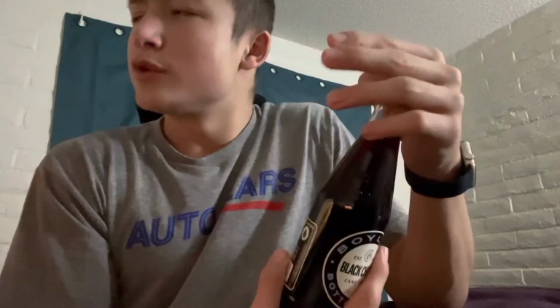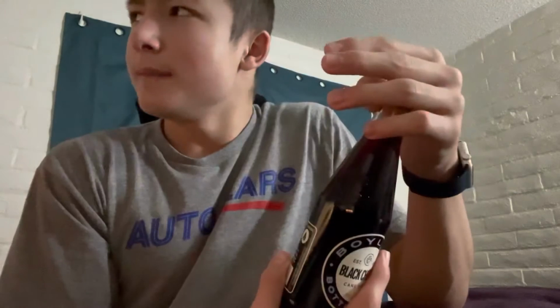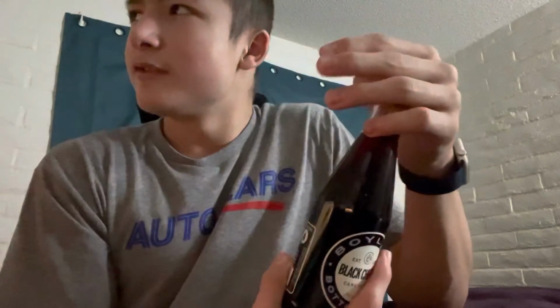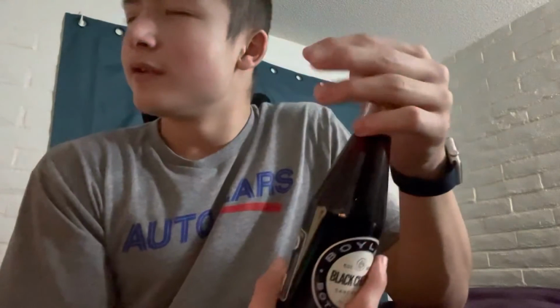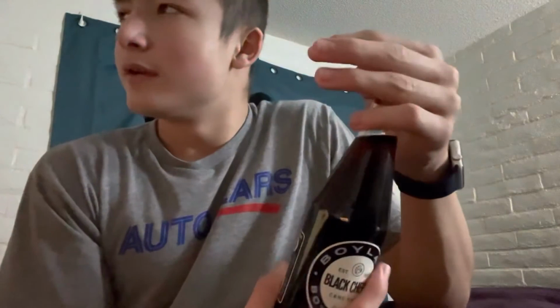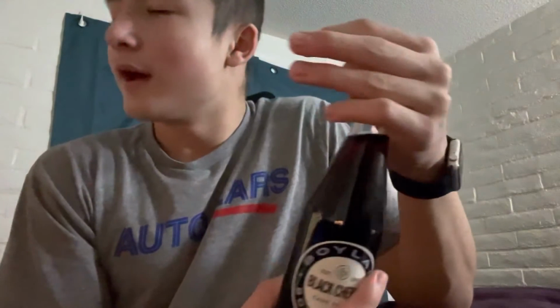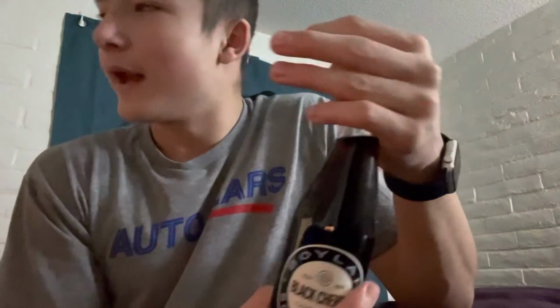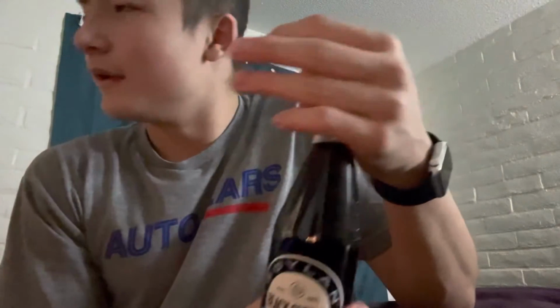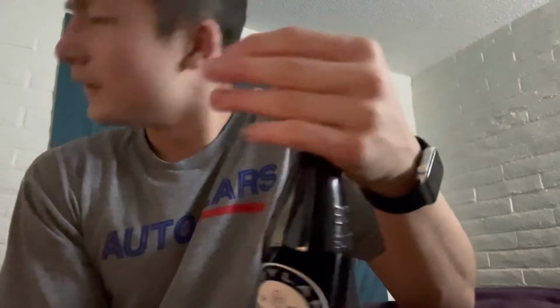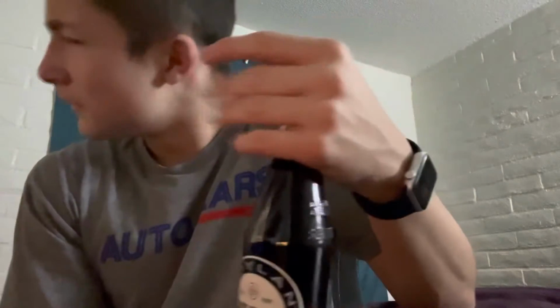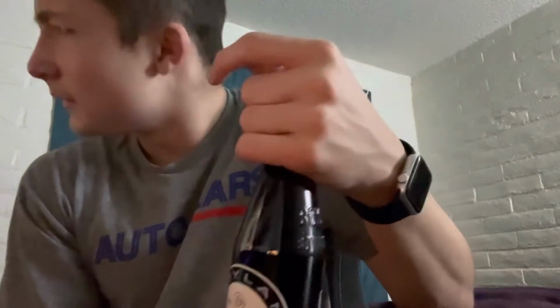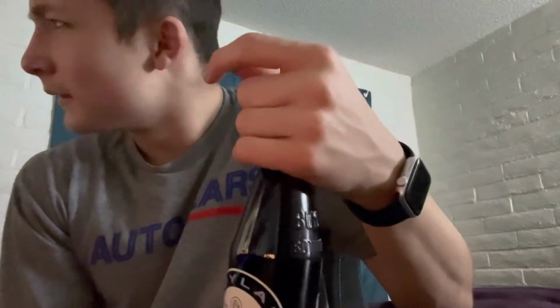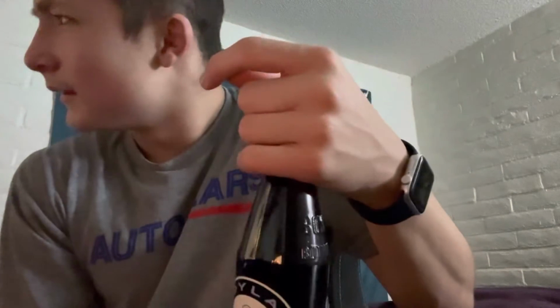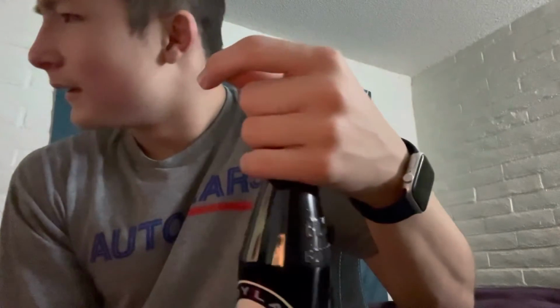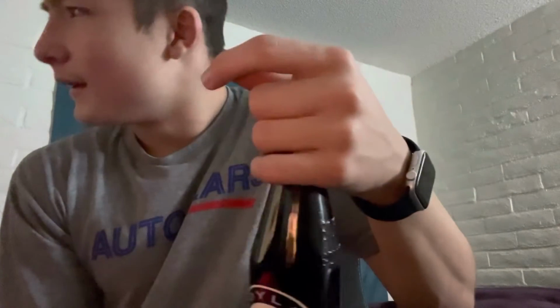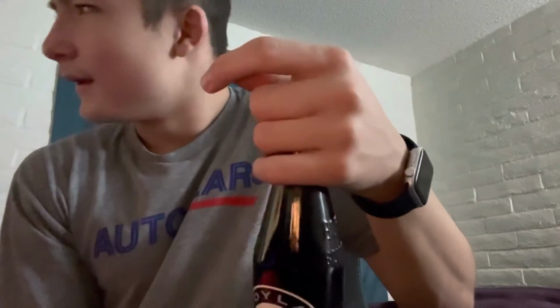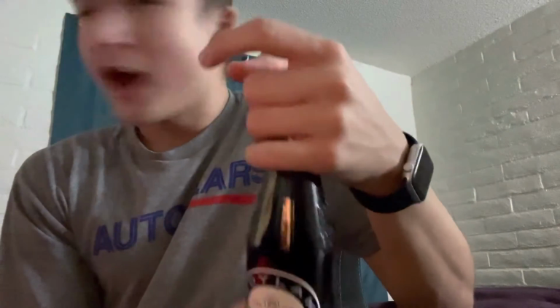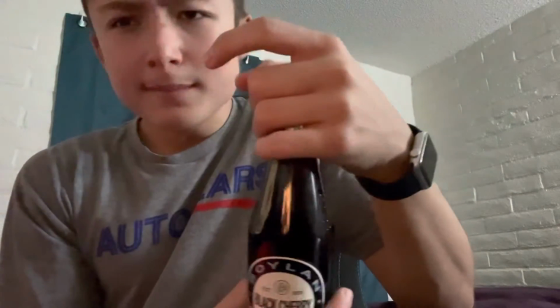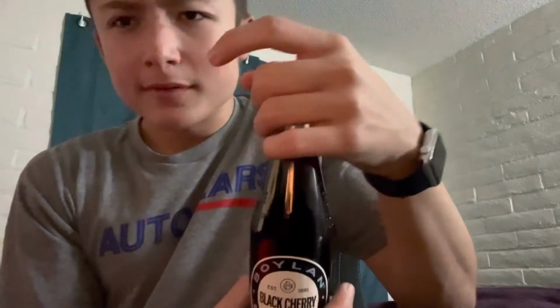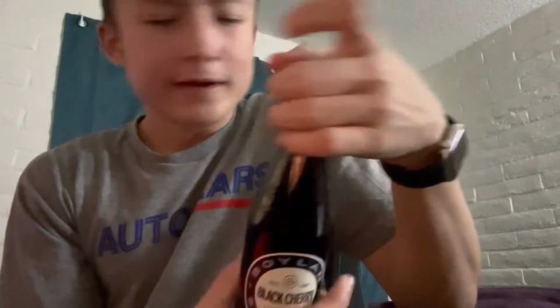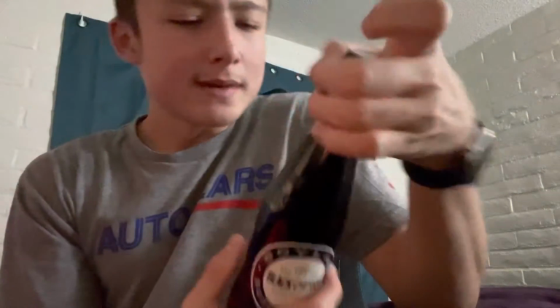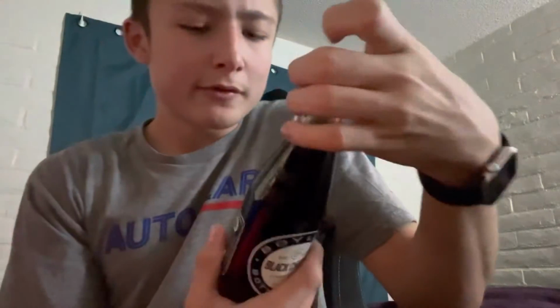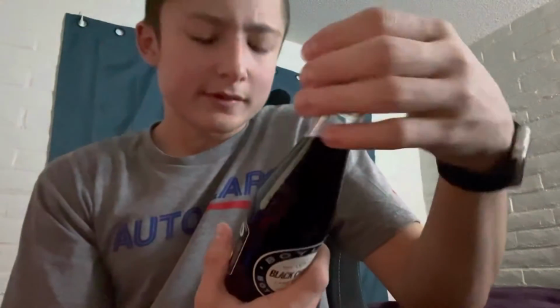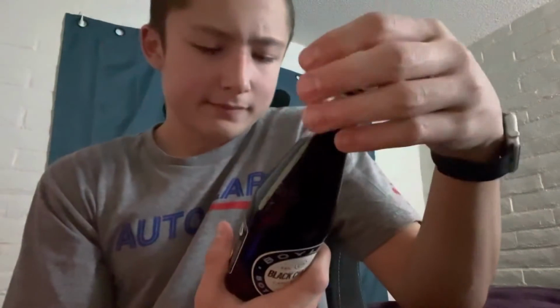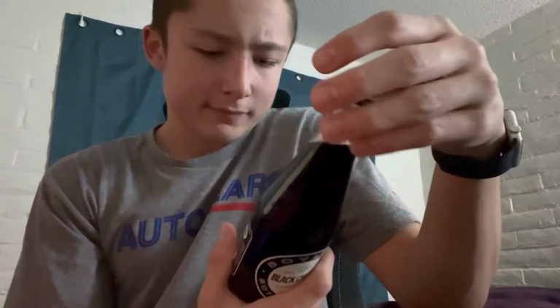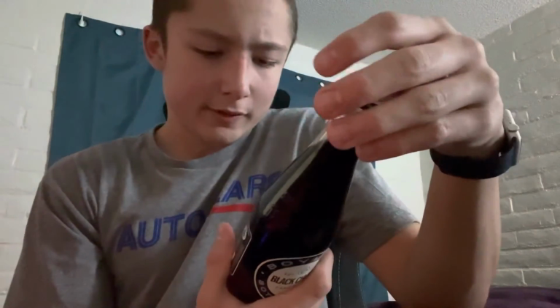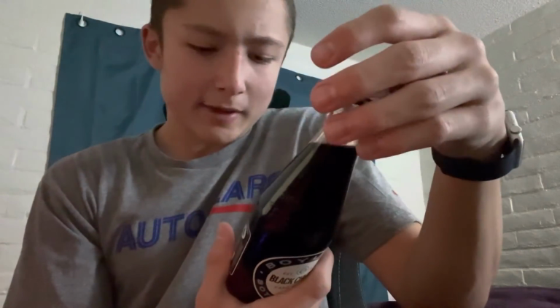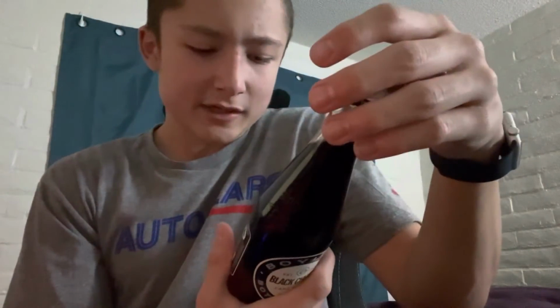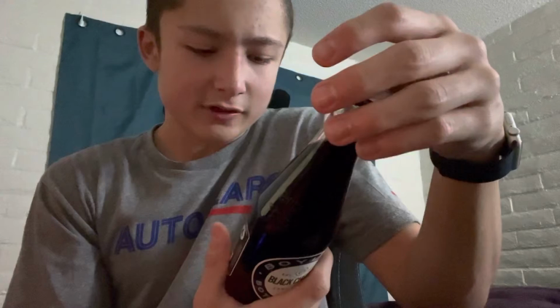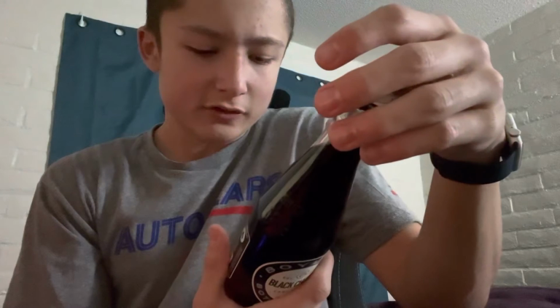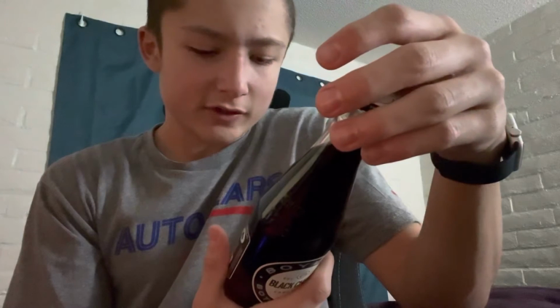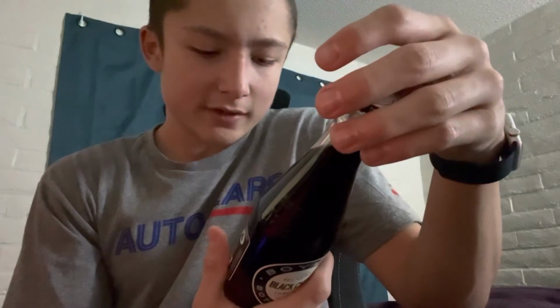I've had, like, Schweppes before. I don't remember what the Black Cherry Soda I used to drink was.